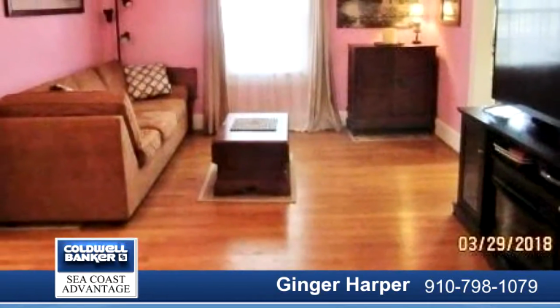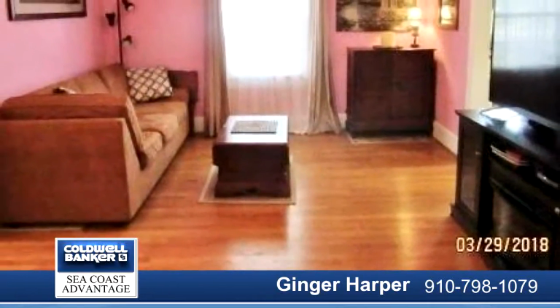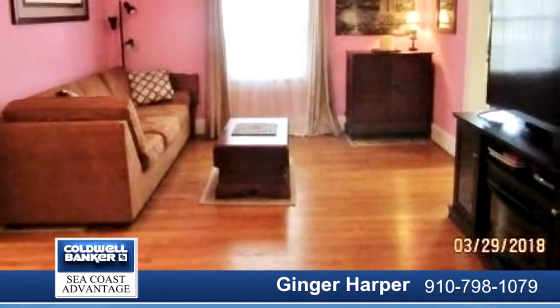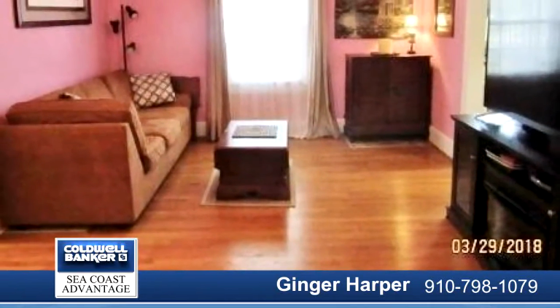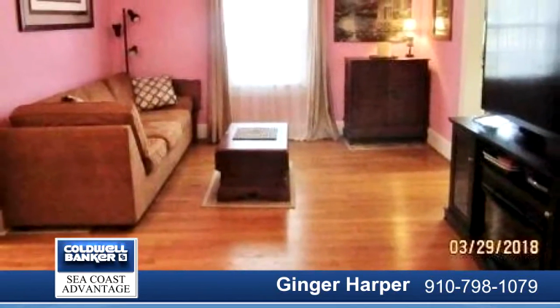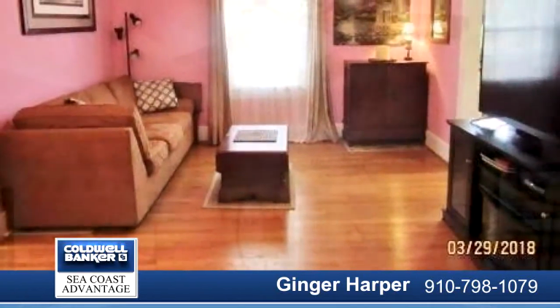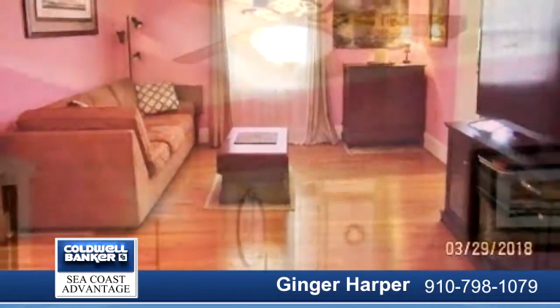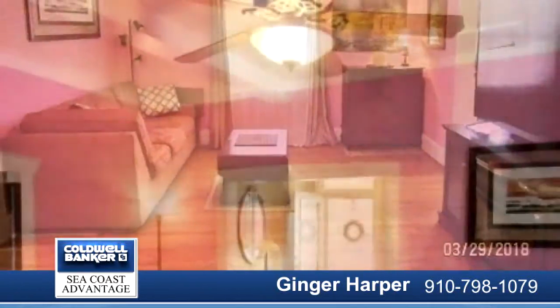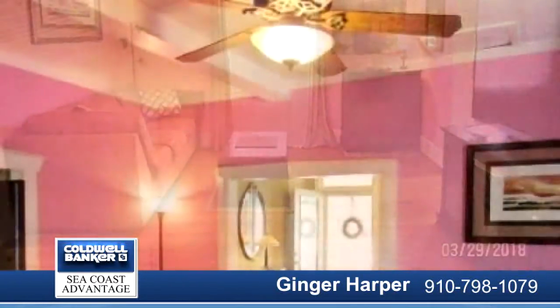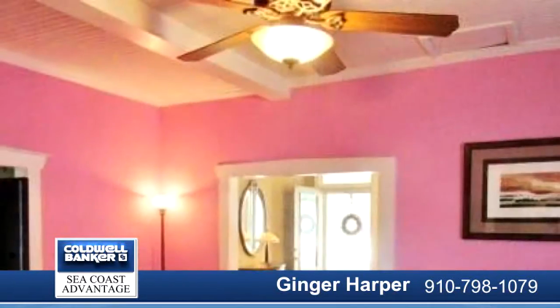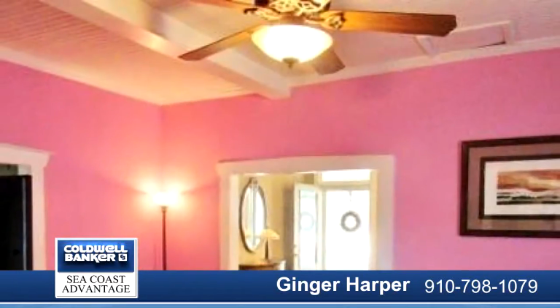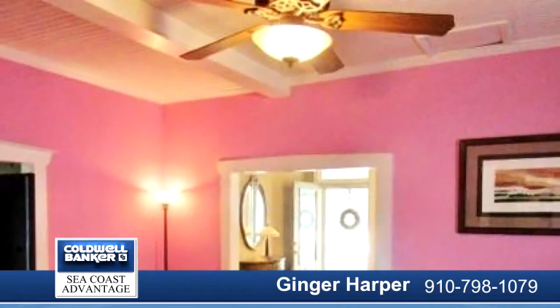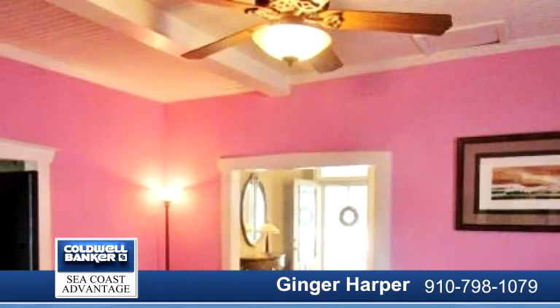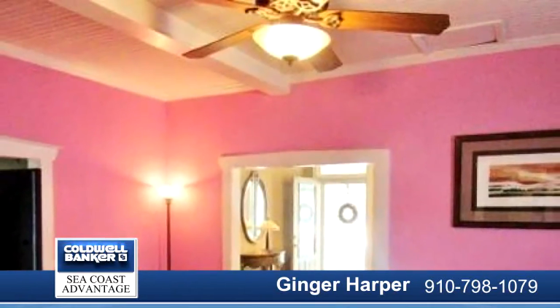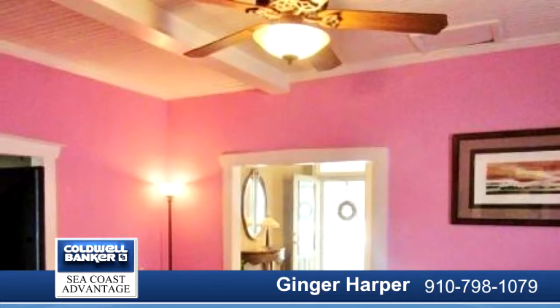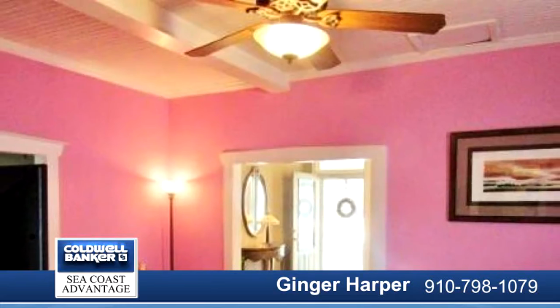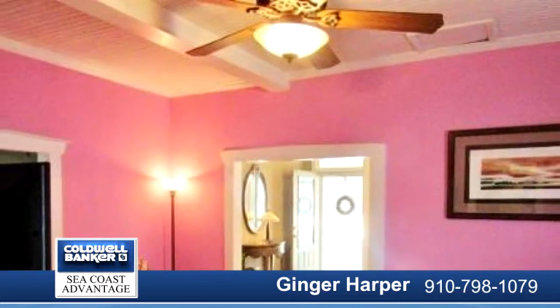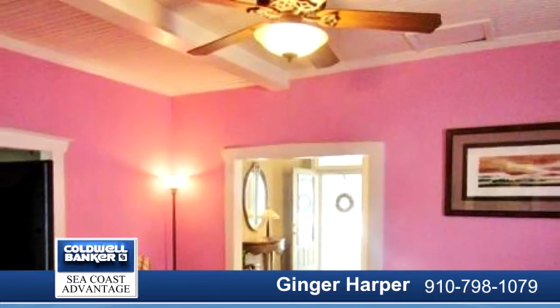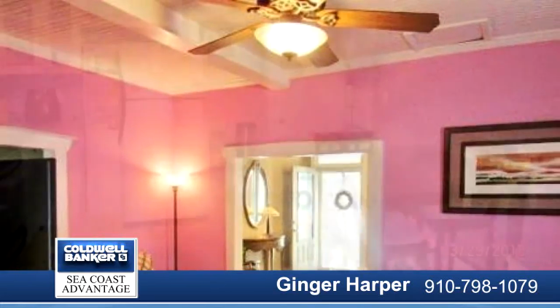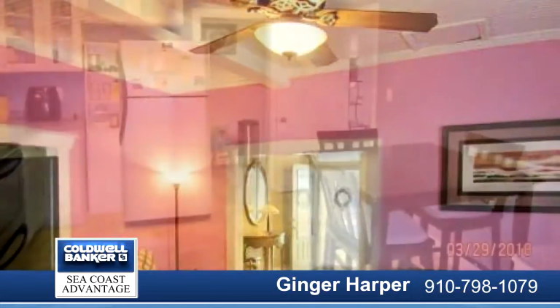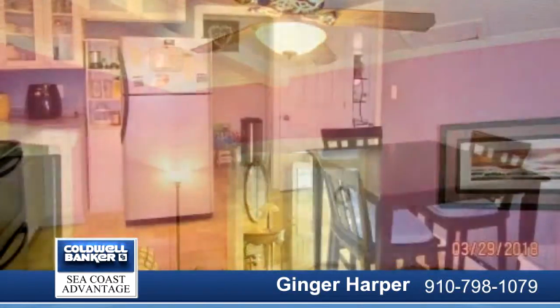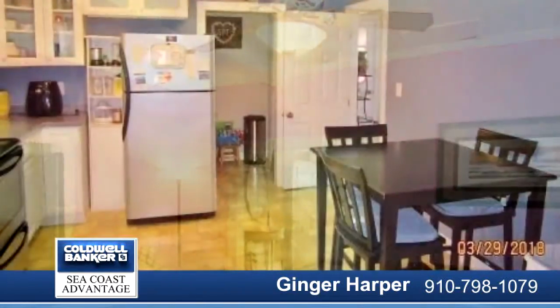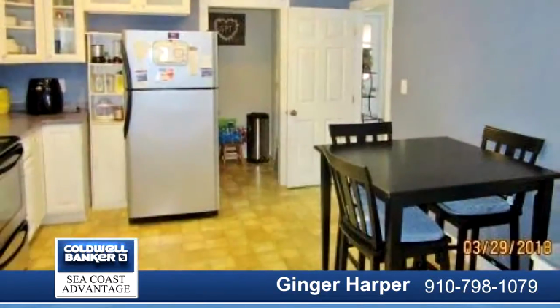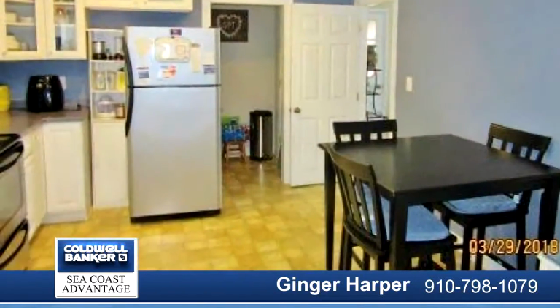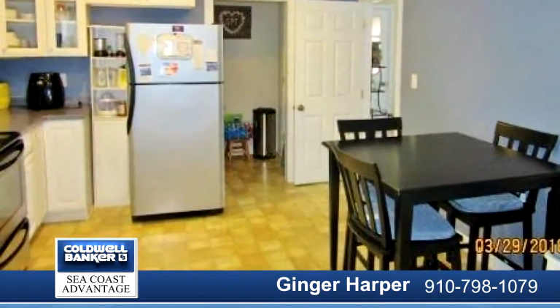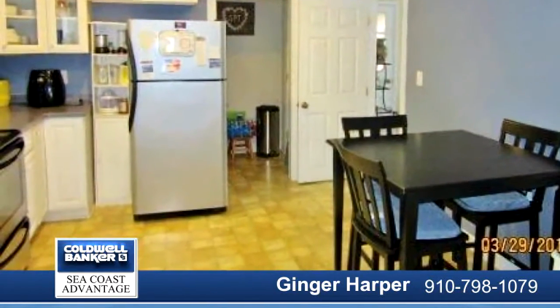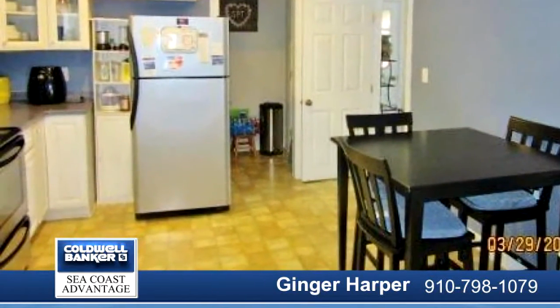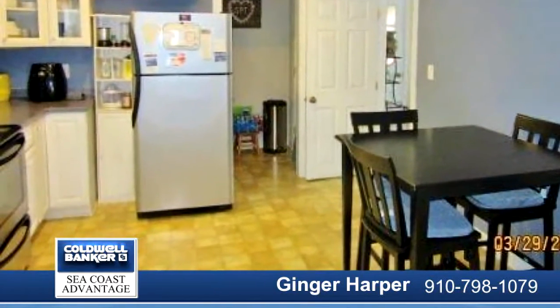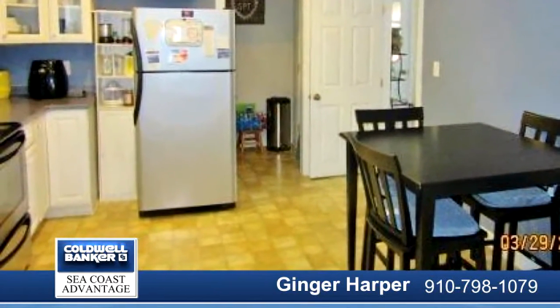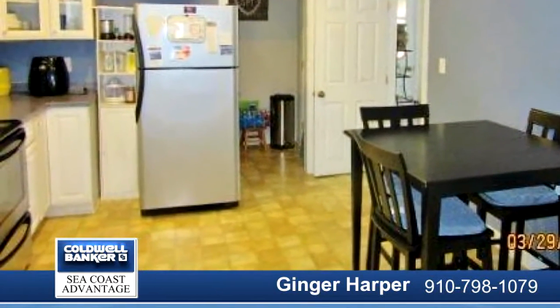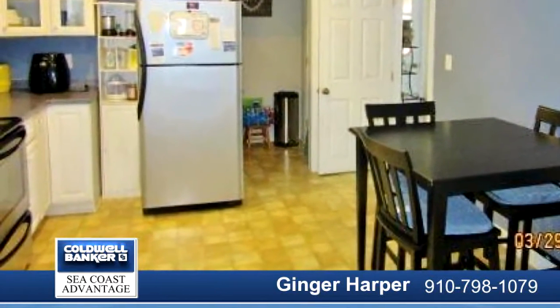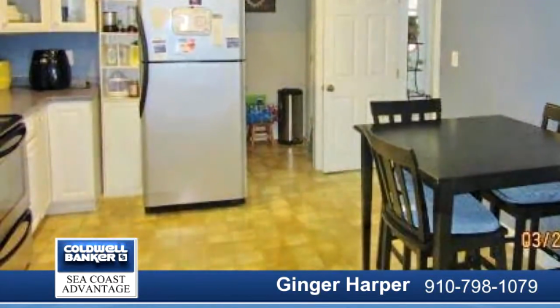Decorative front door with transom. Enclosed heating and AC porch and thermal windows. Seller is offering a 2-10 home warranty.